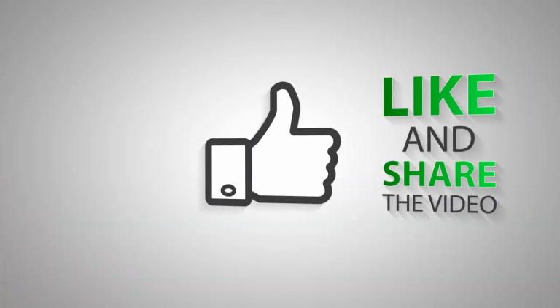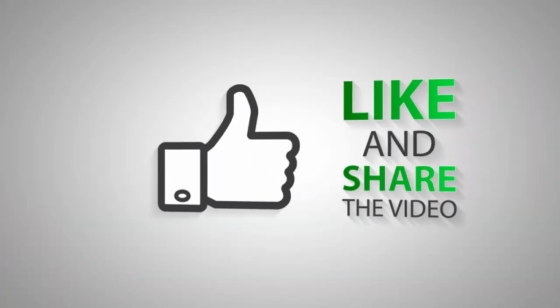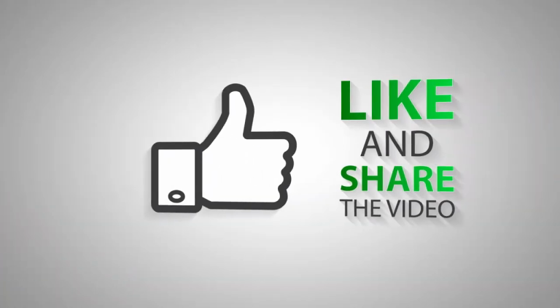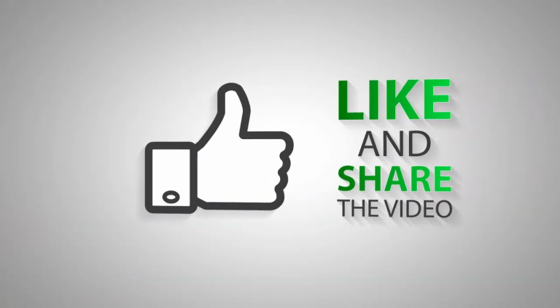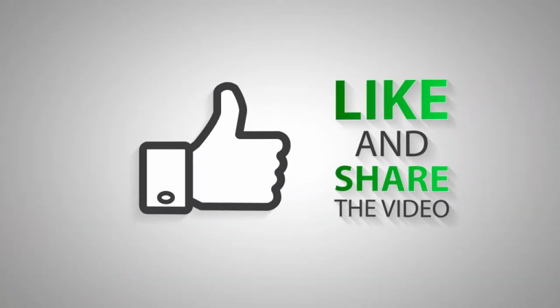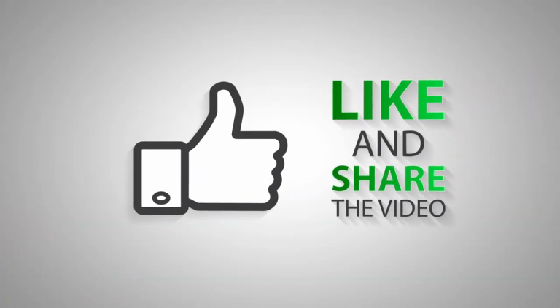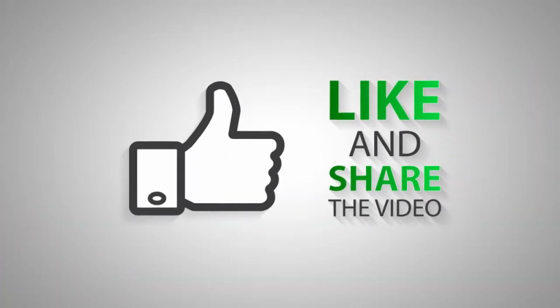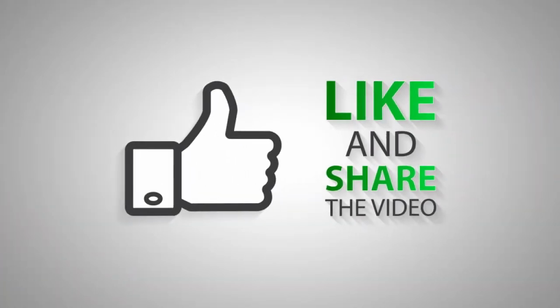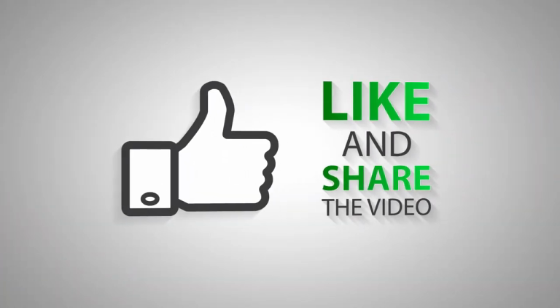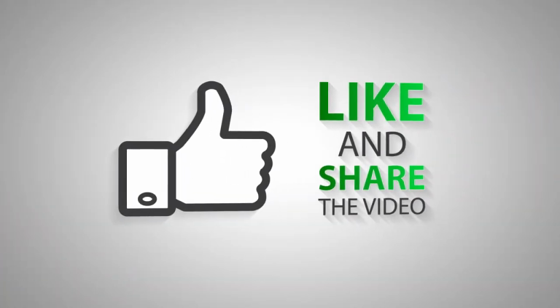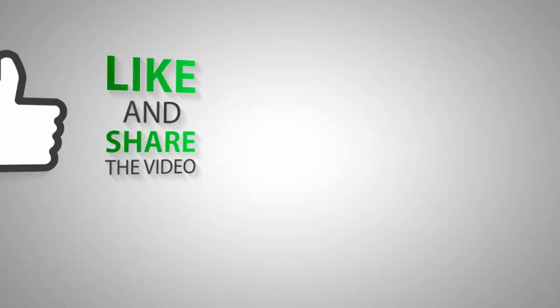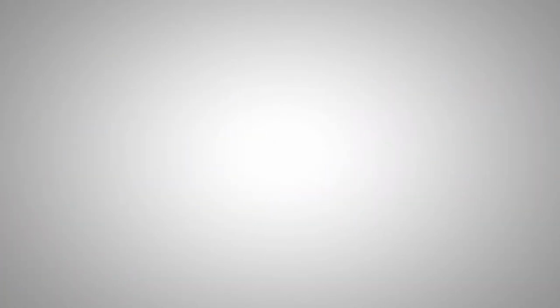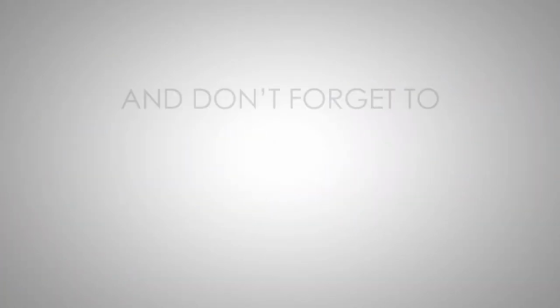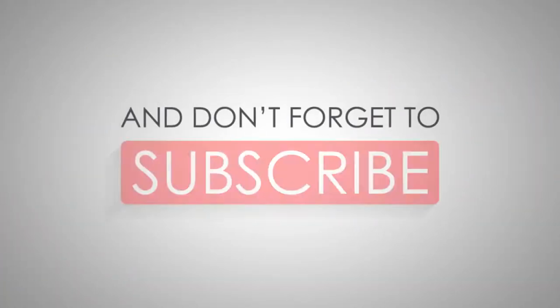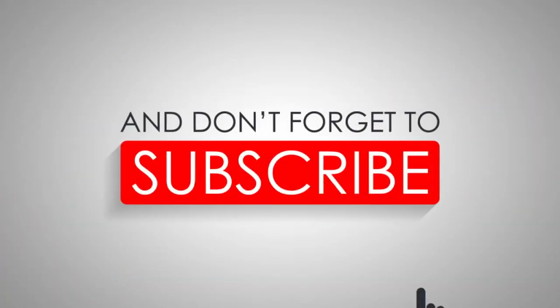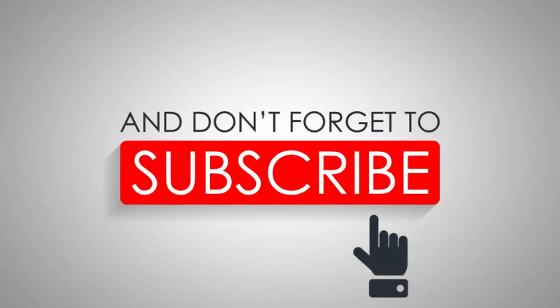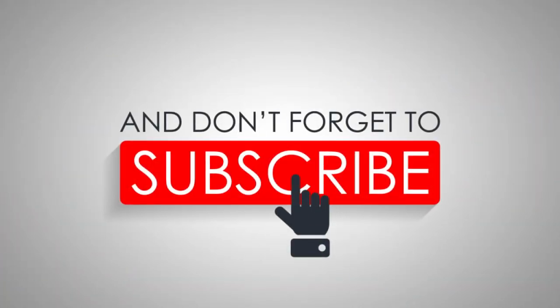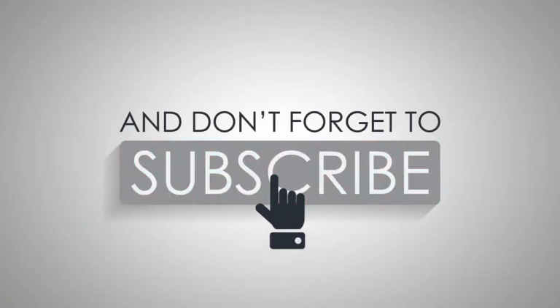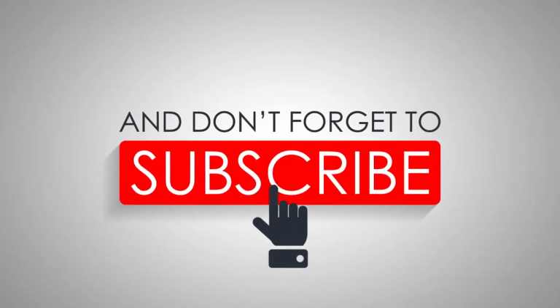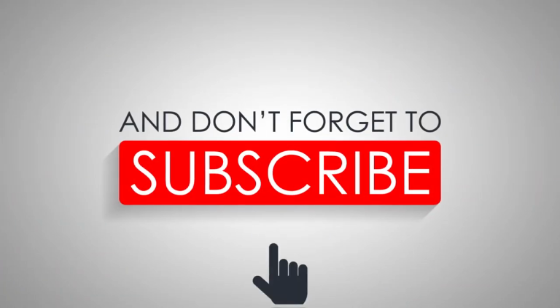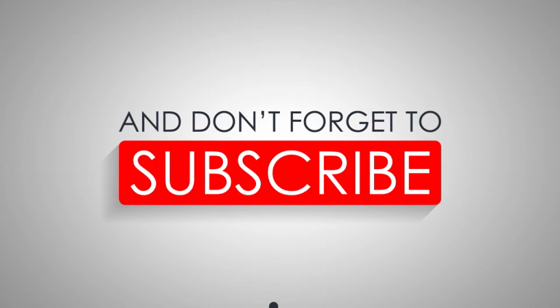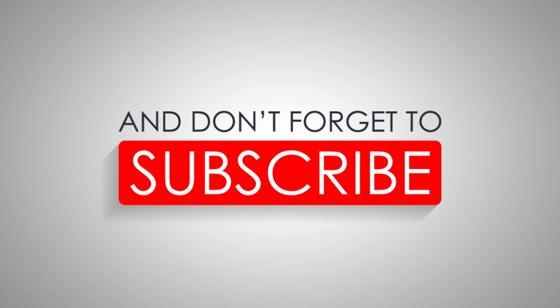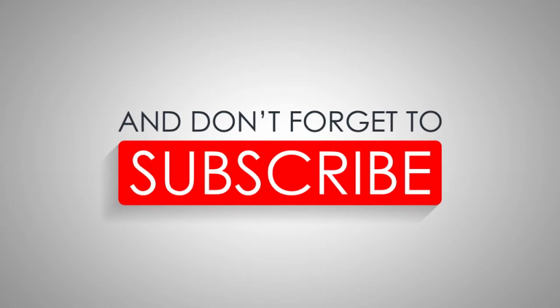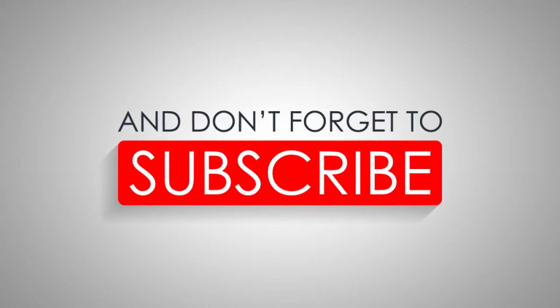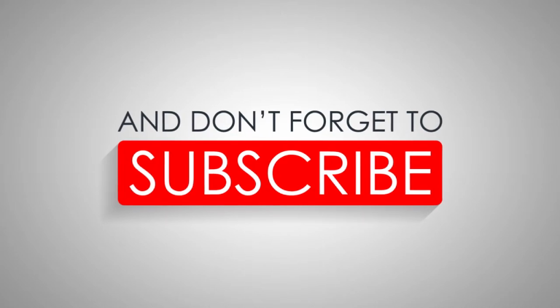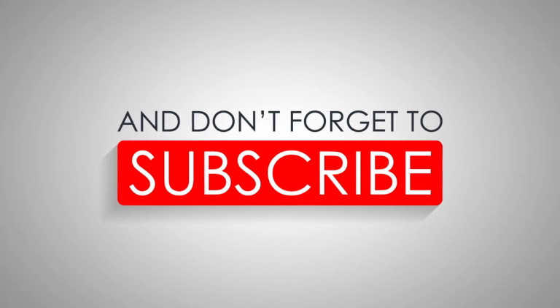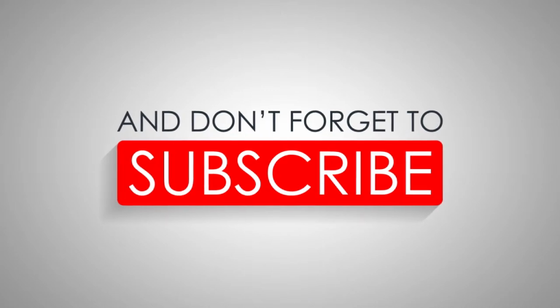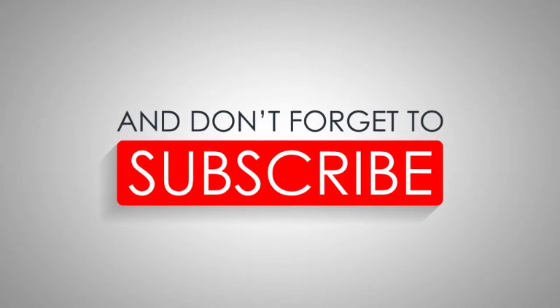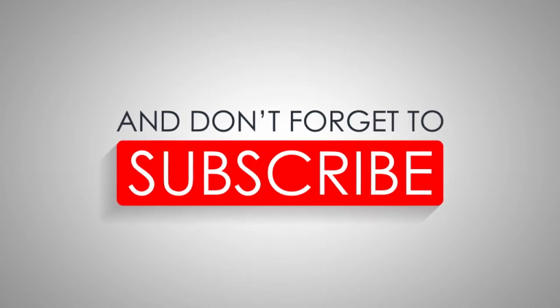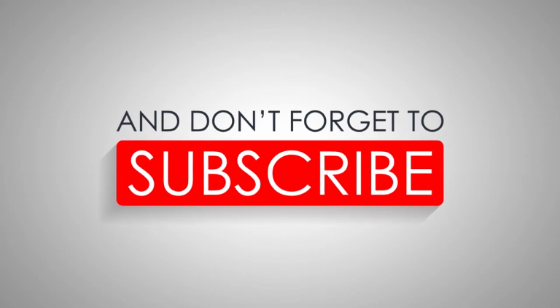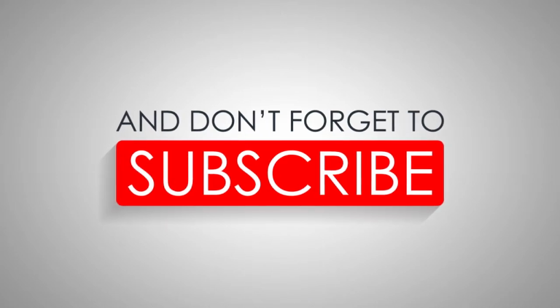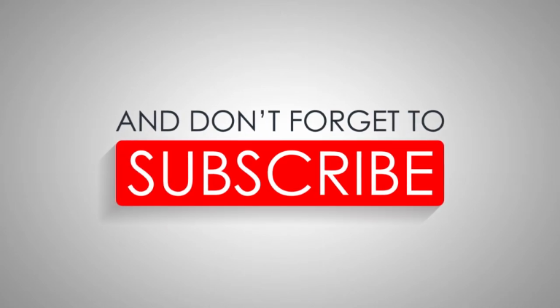Like and share the video, and don't forget to subscribe to get updates on our latest content.